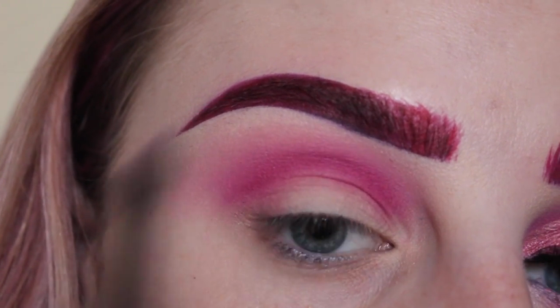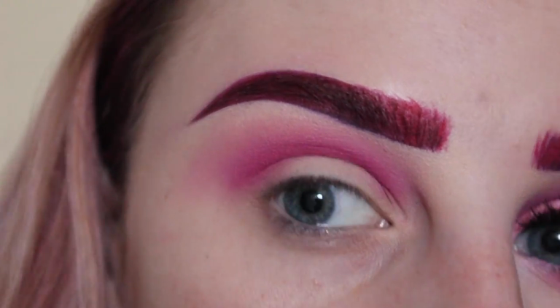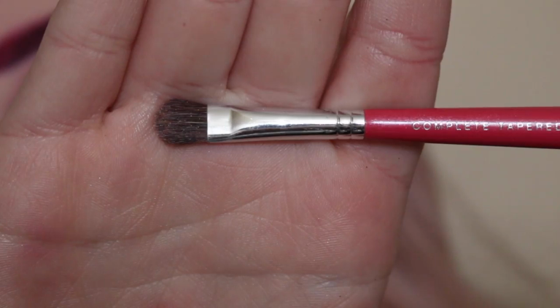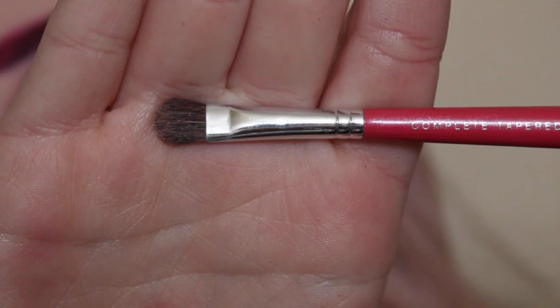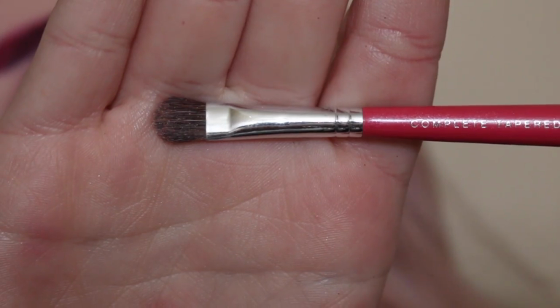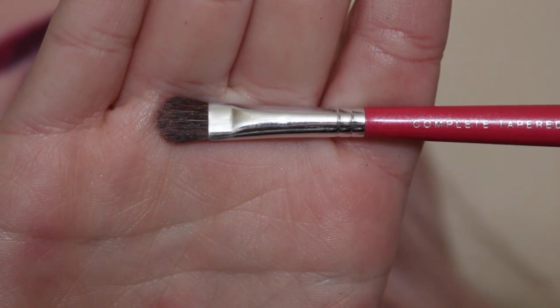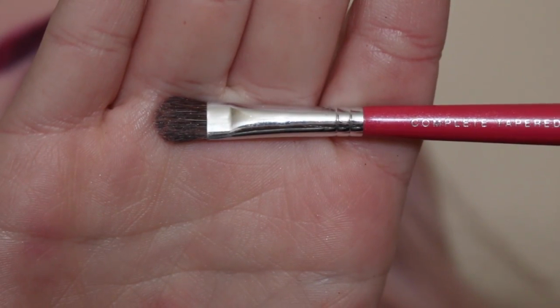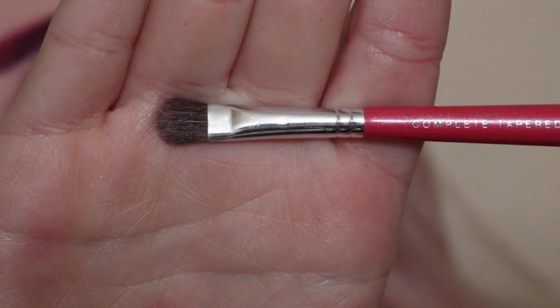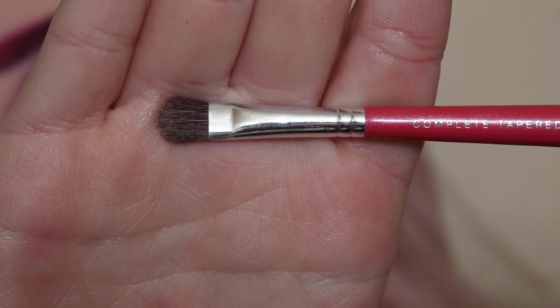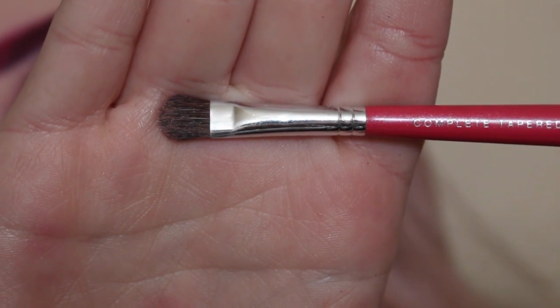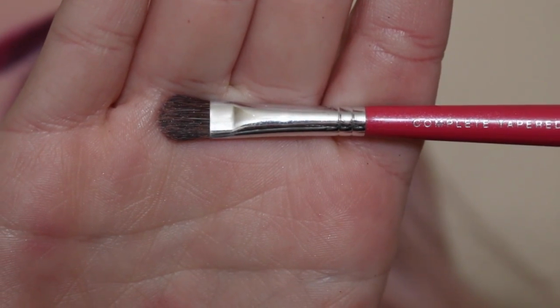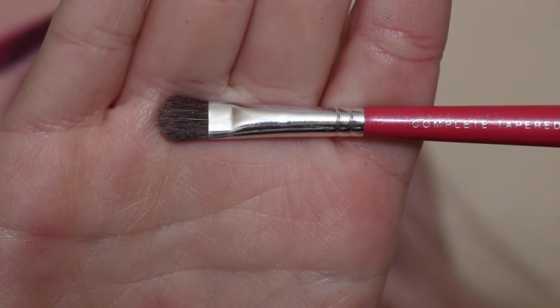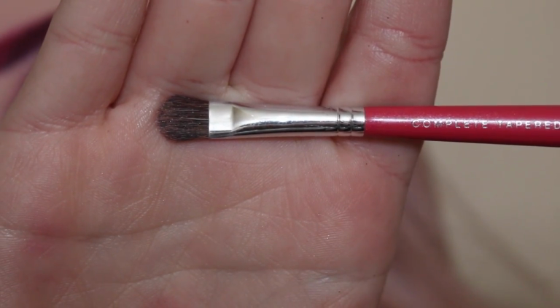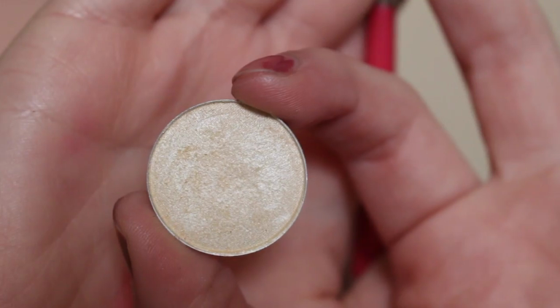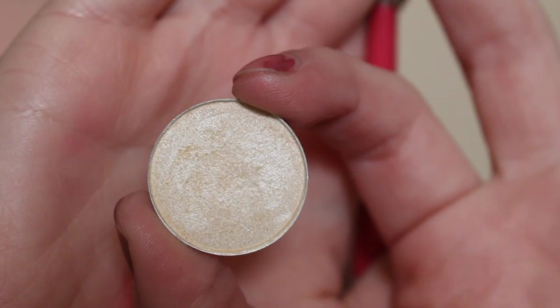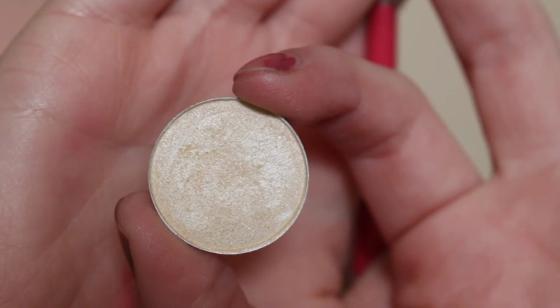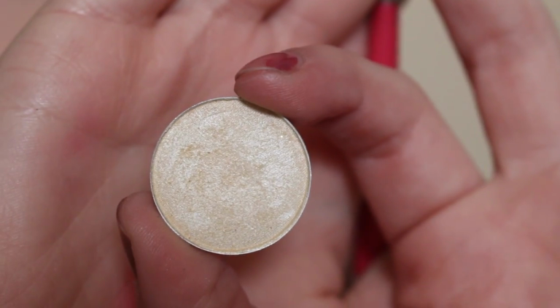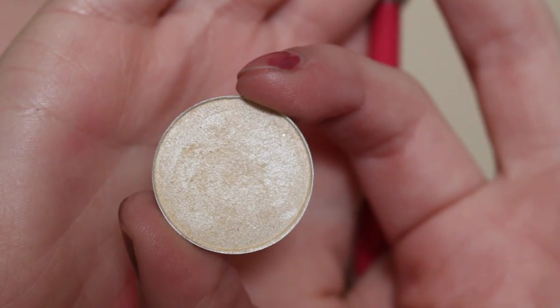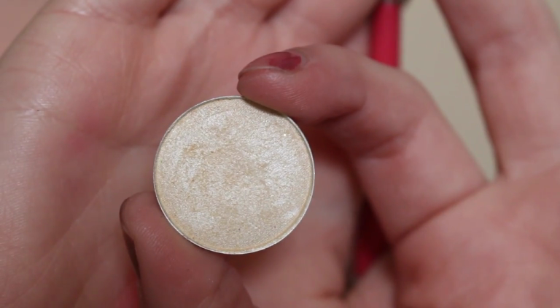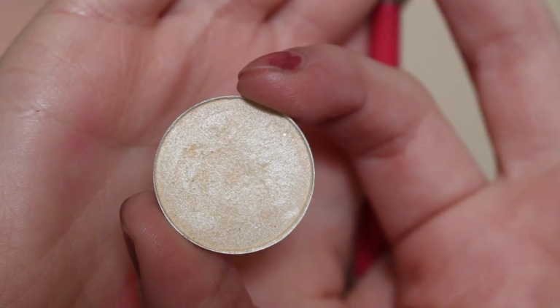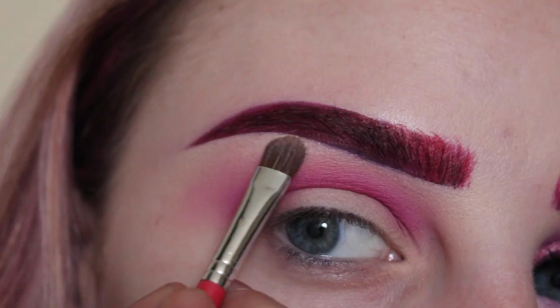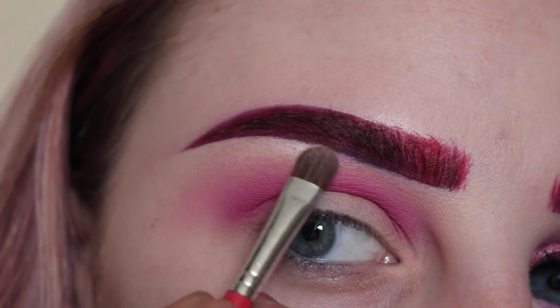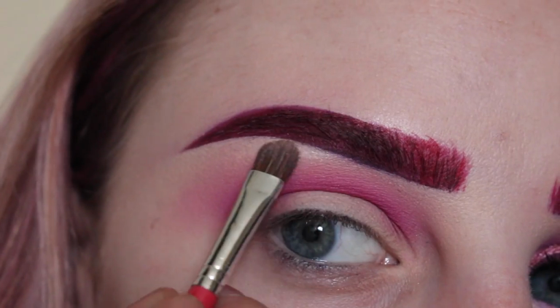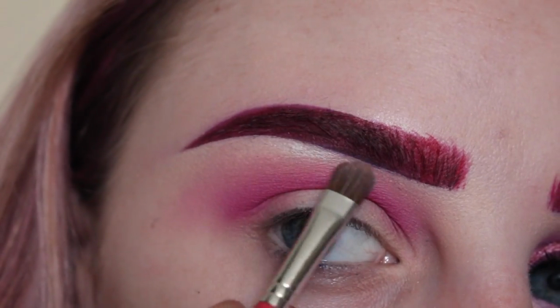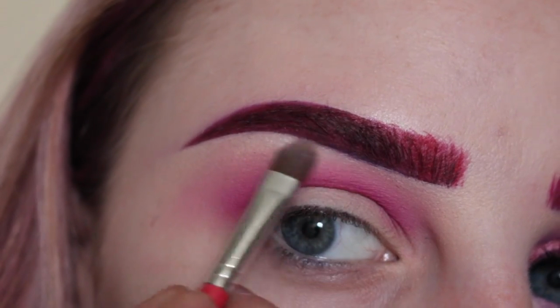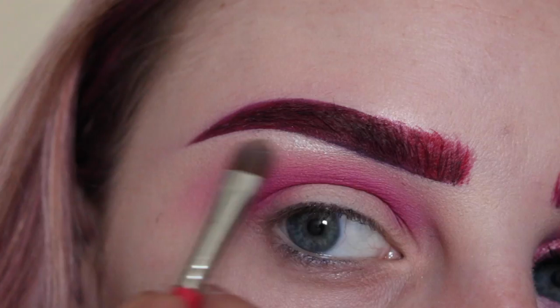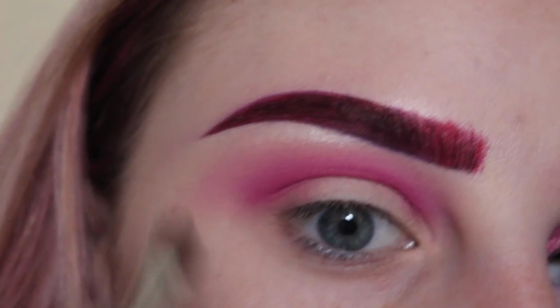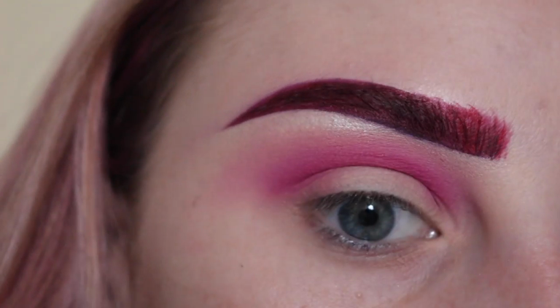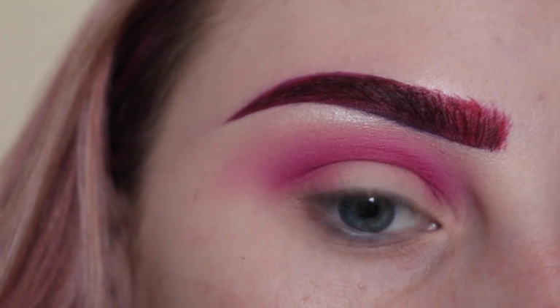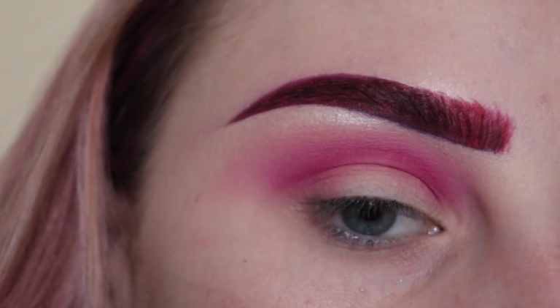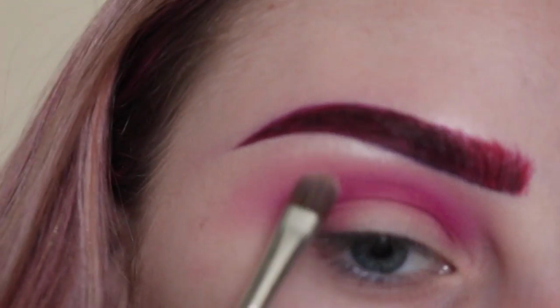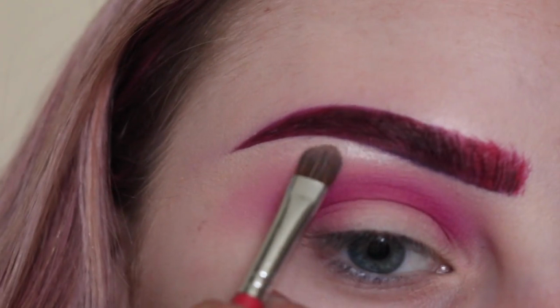Next with a small tapered brush and MAC Nylon, I'm applying that to my brow bone.